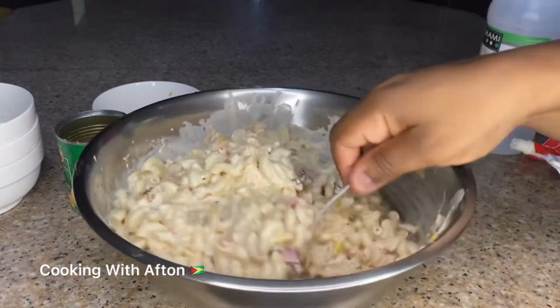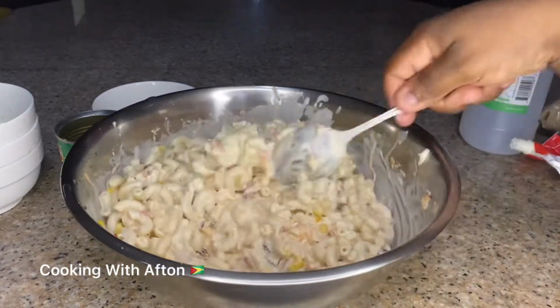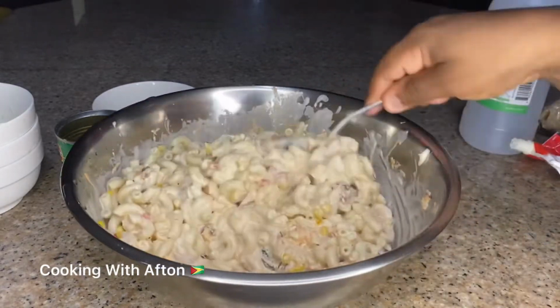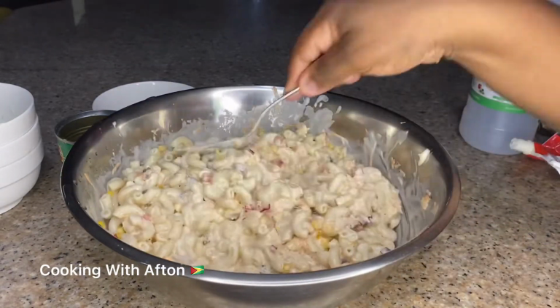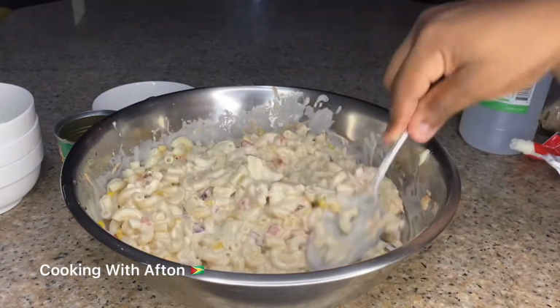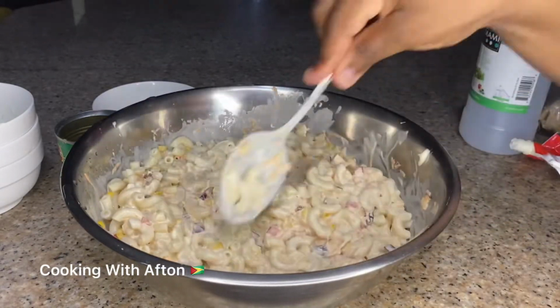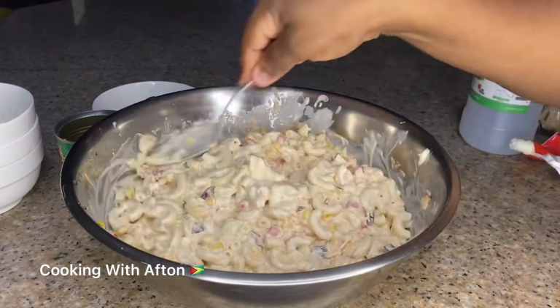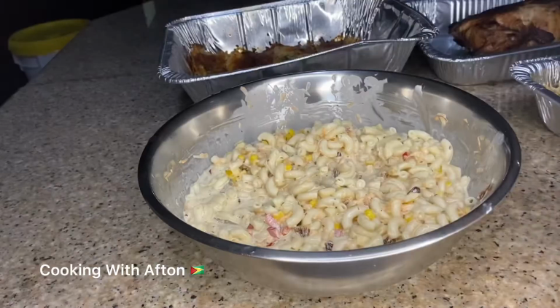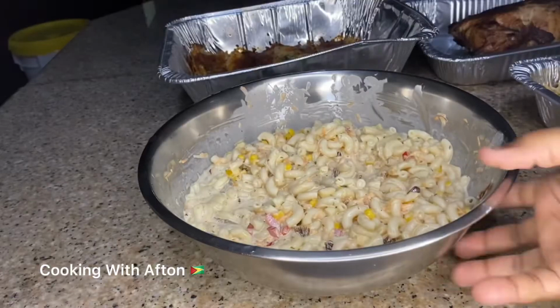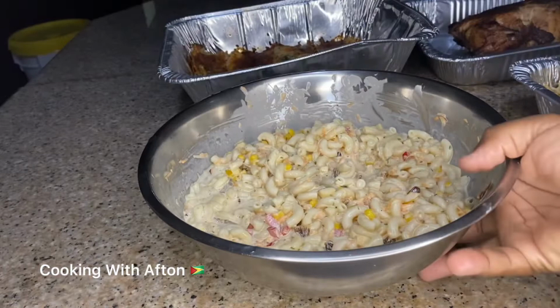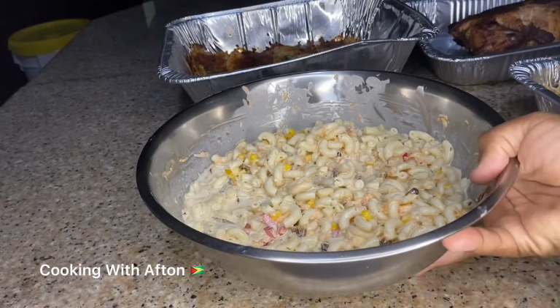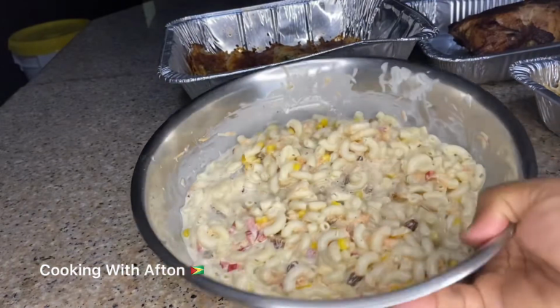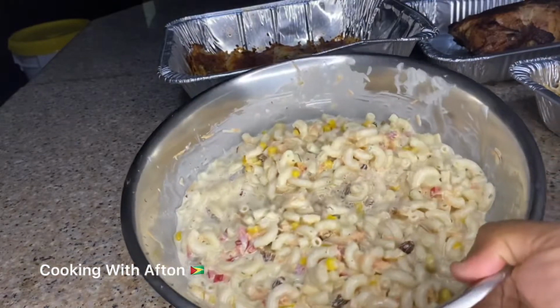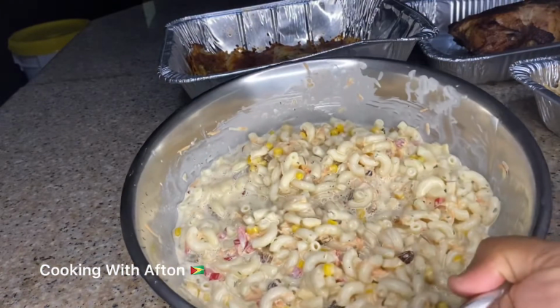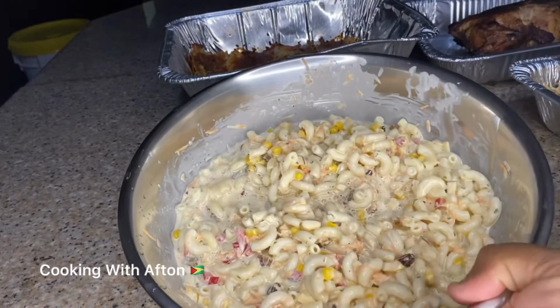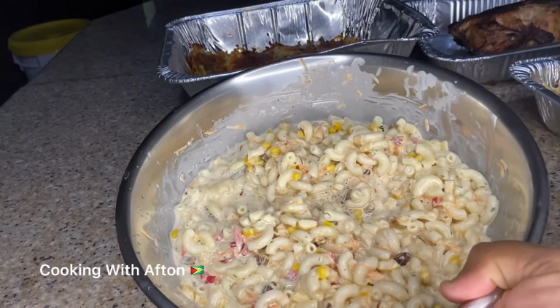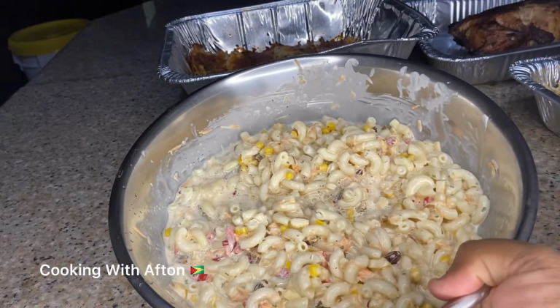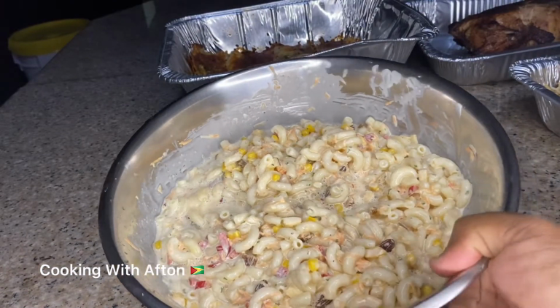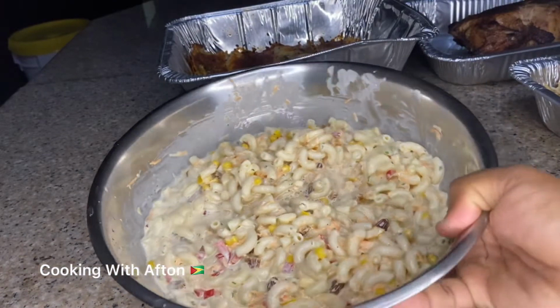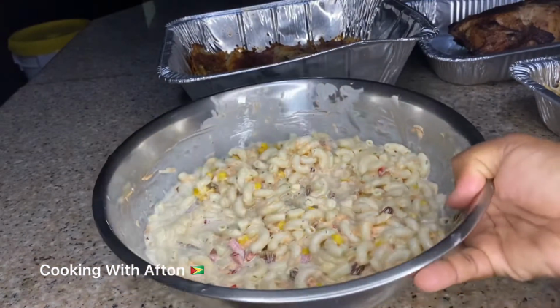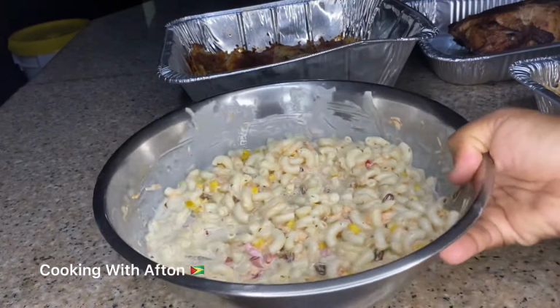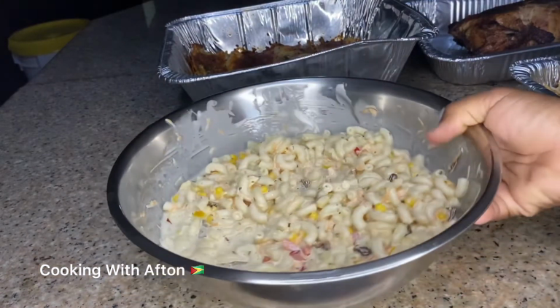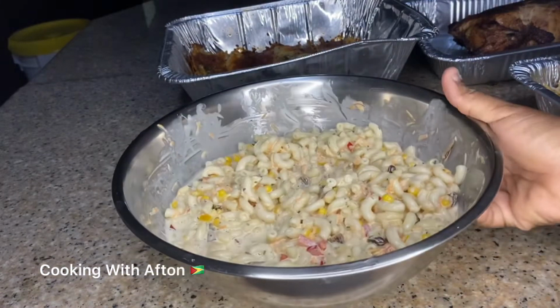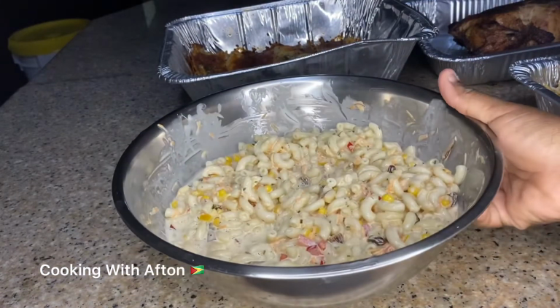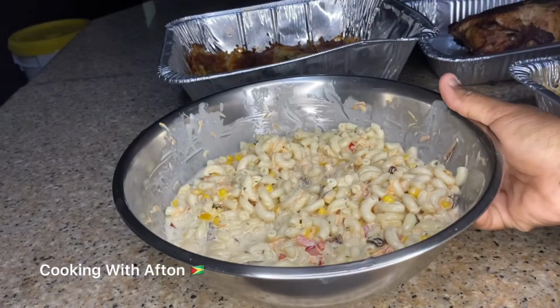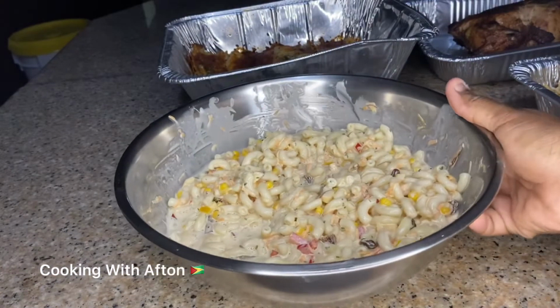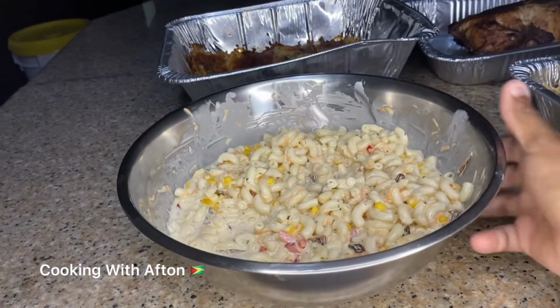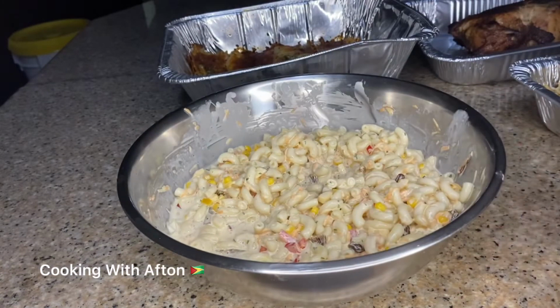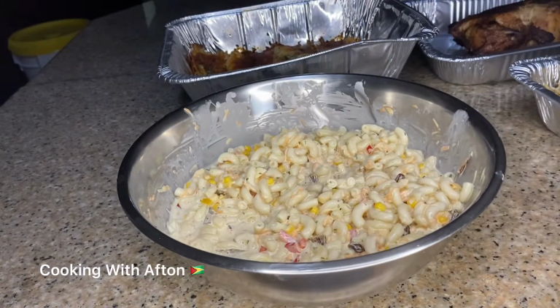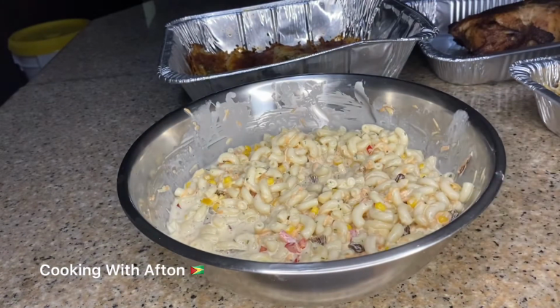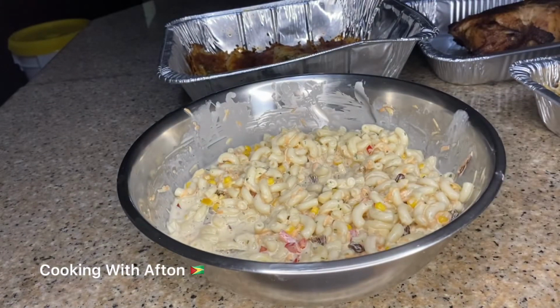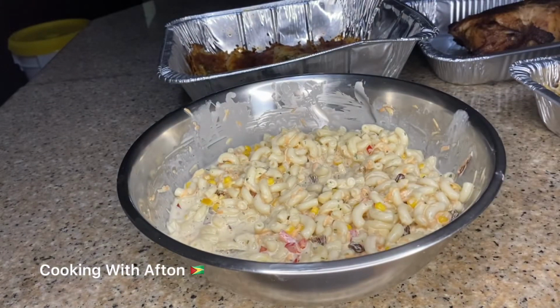My macaroni salad is all done now, so I'm going to put it in the fridge for about two to three hours.